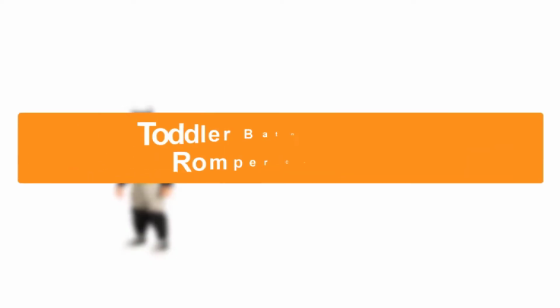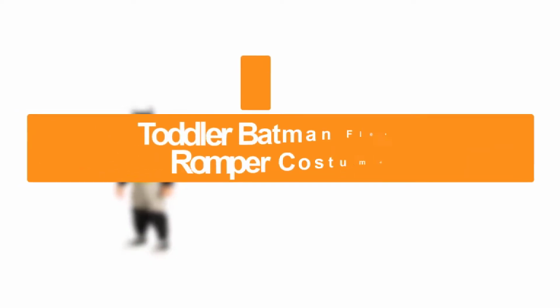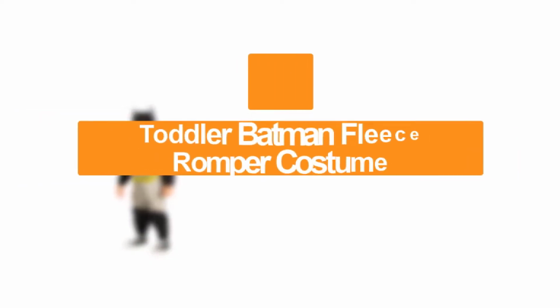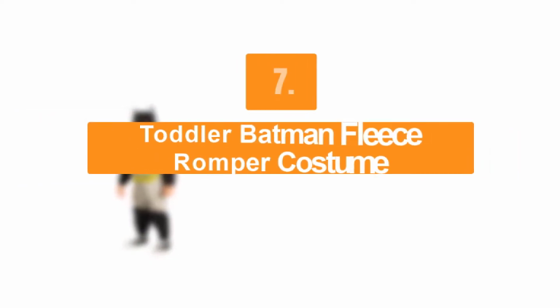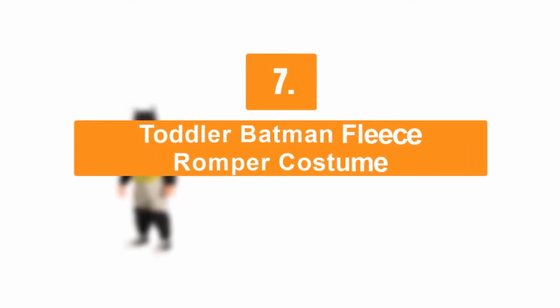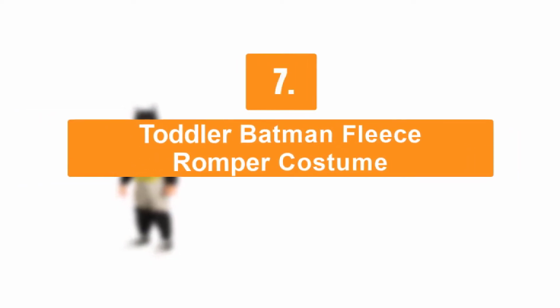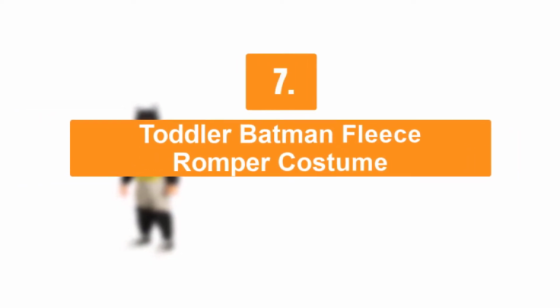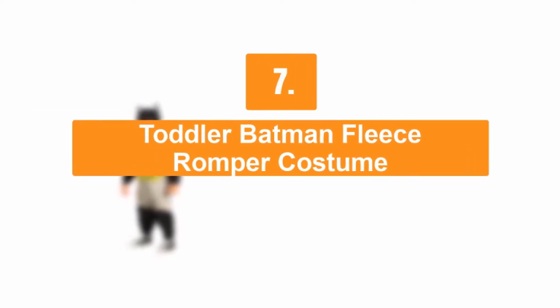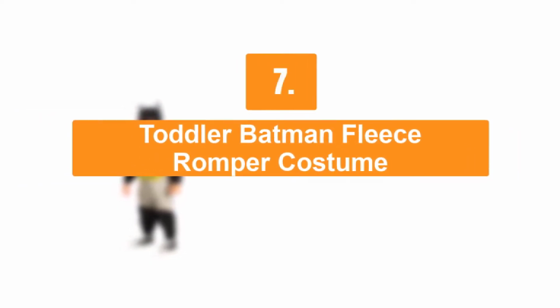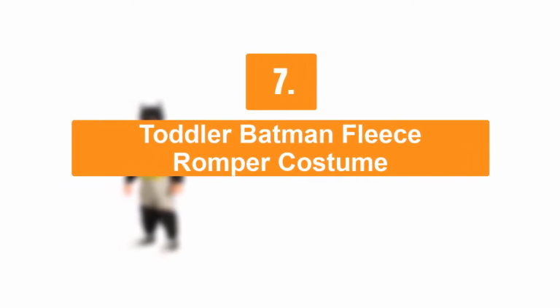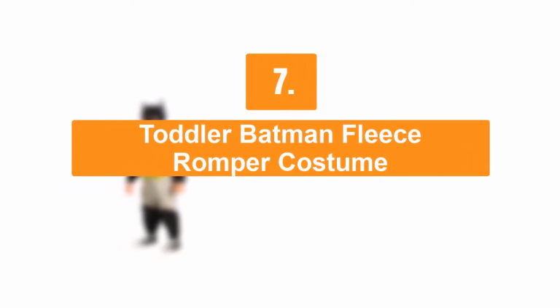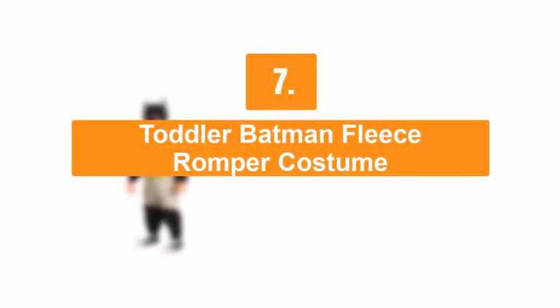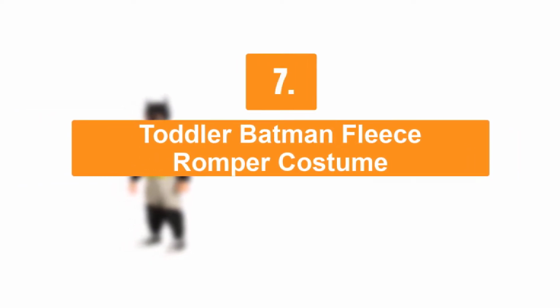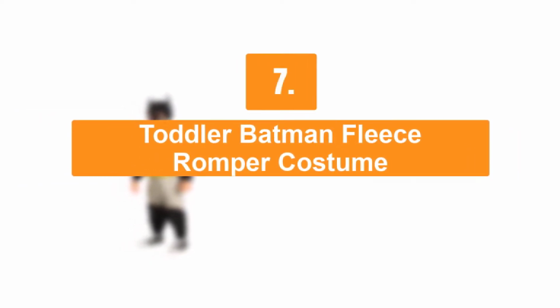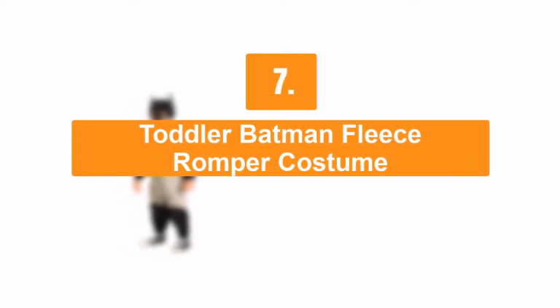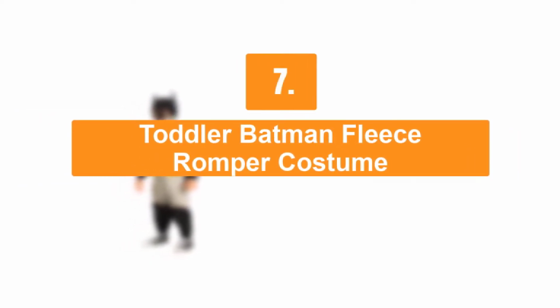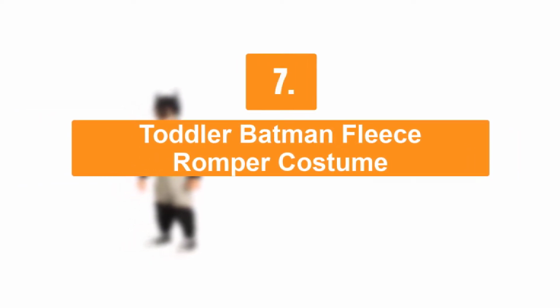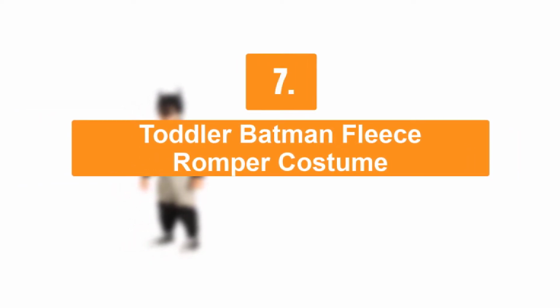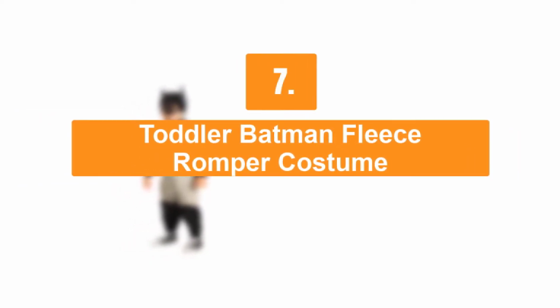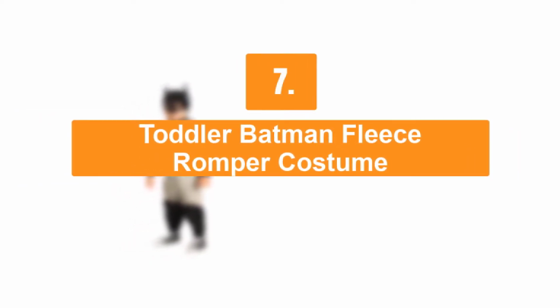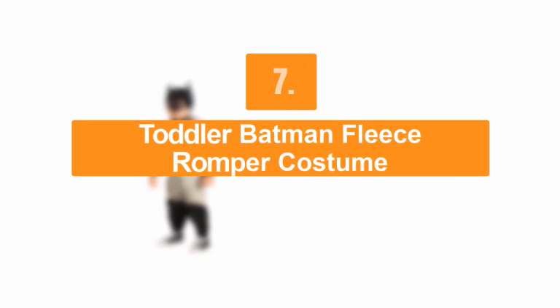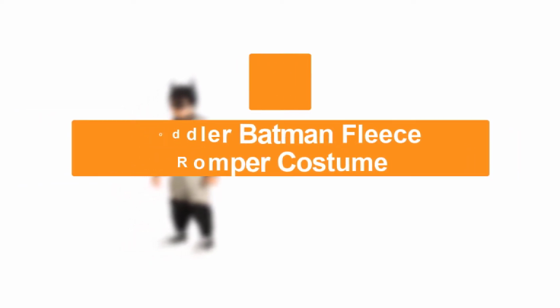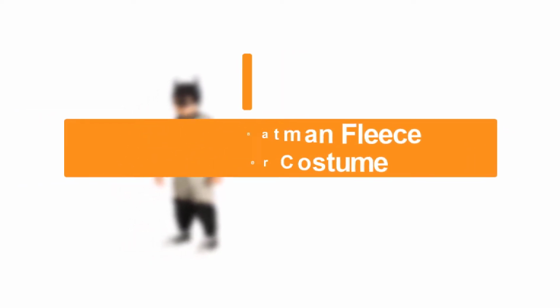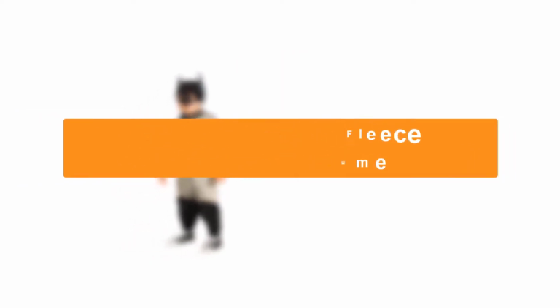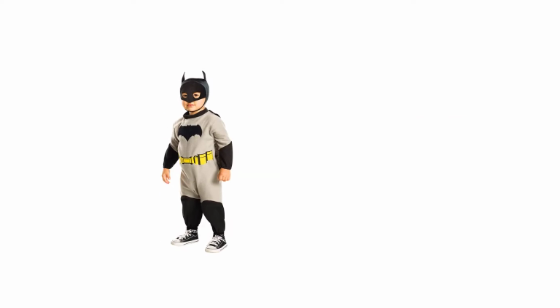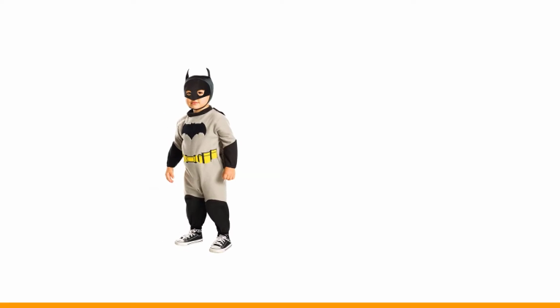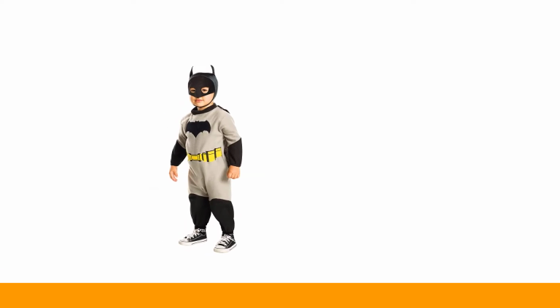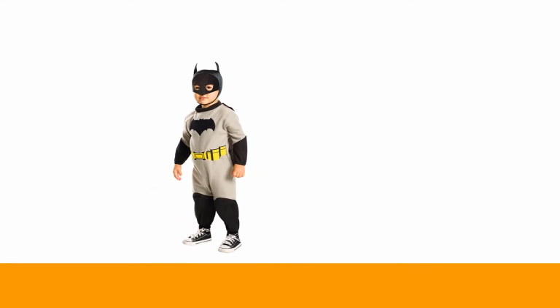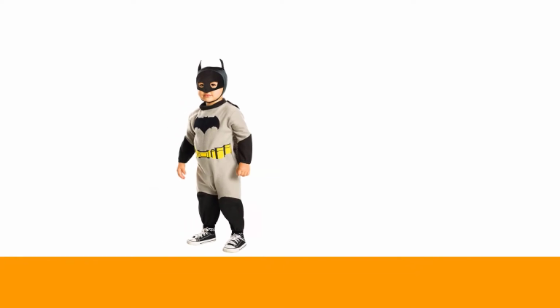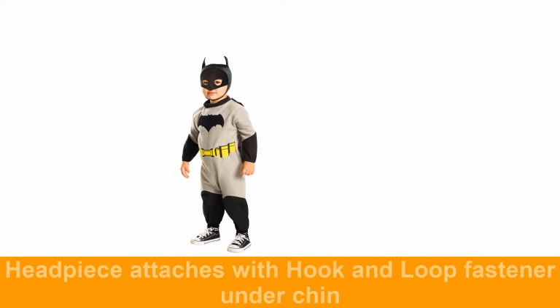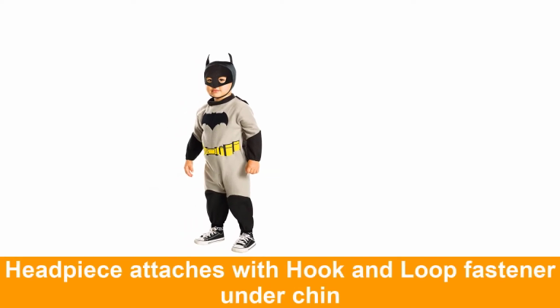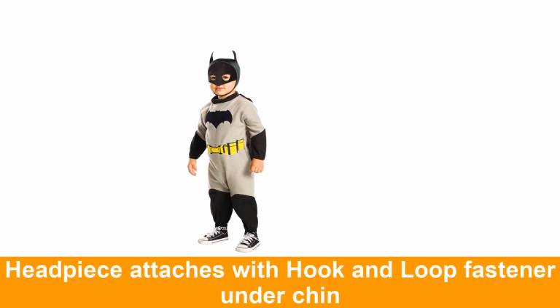Number 7: Toddler Batman Fleece Romper Costume. This costume includes romper.